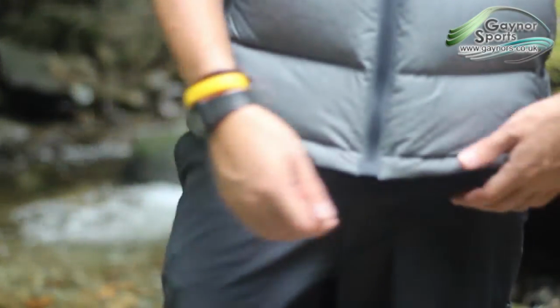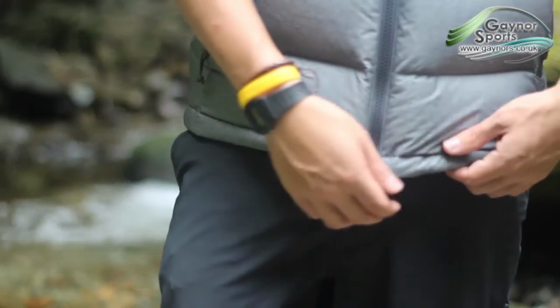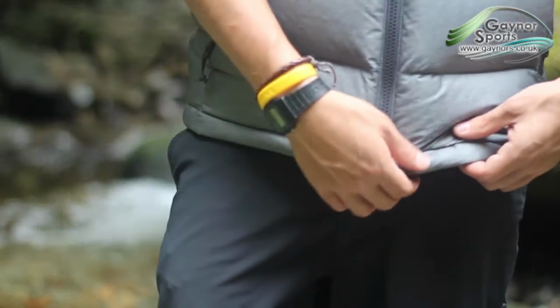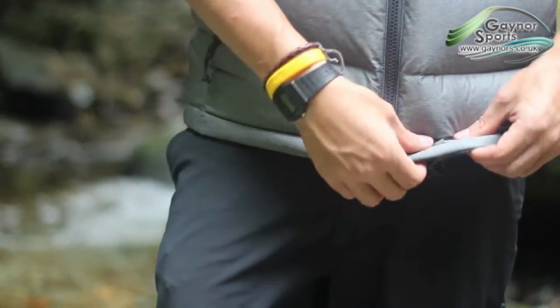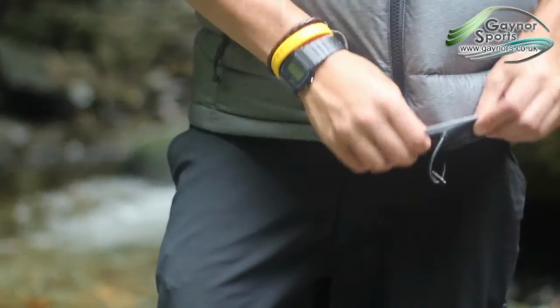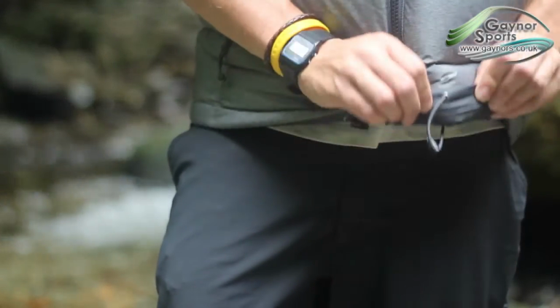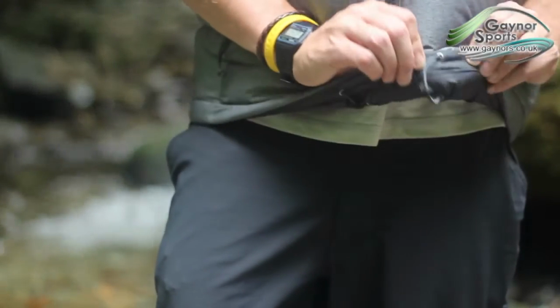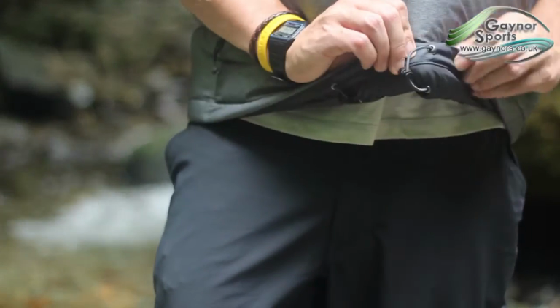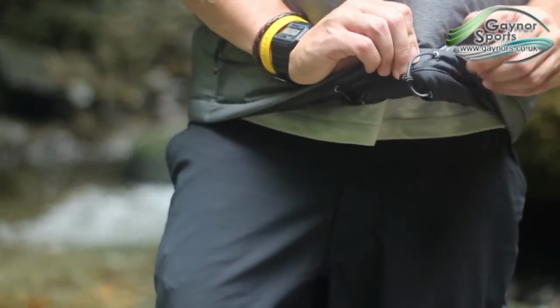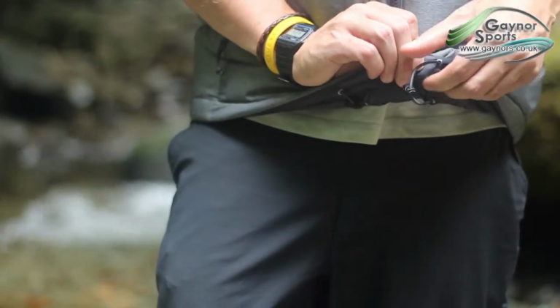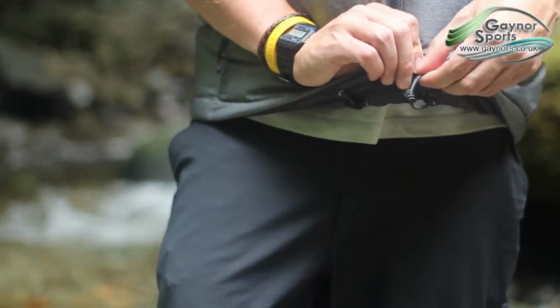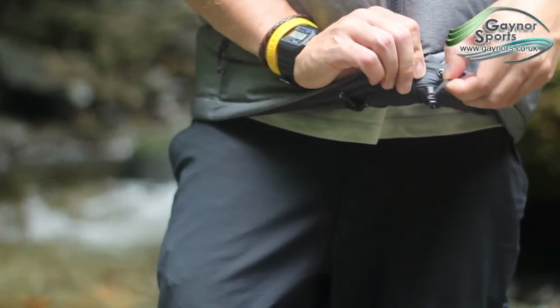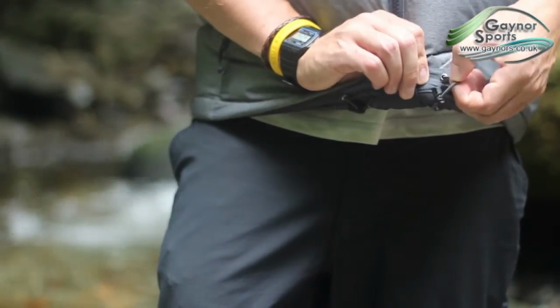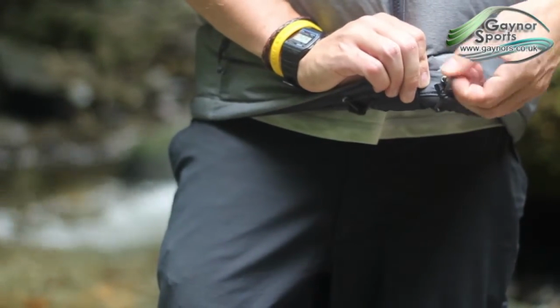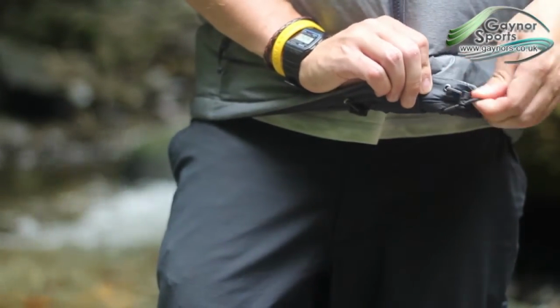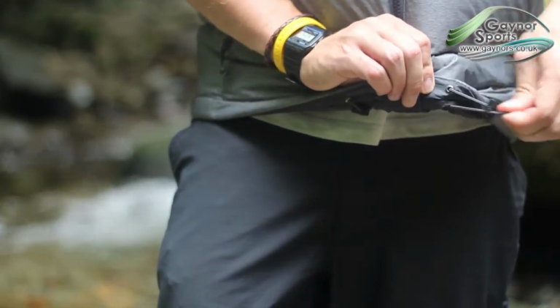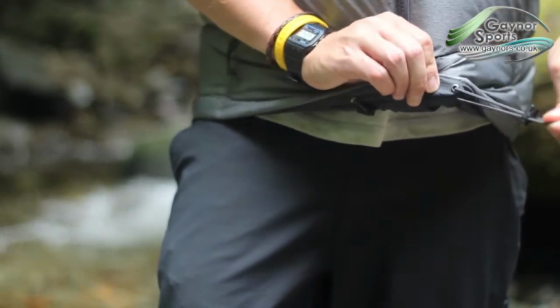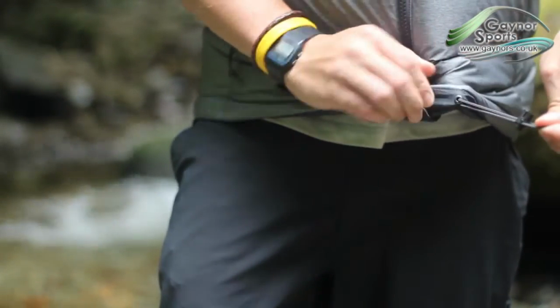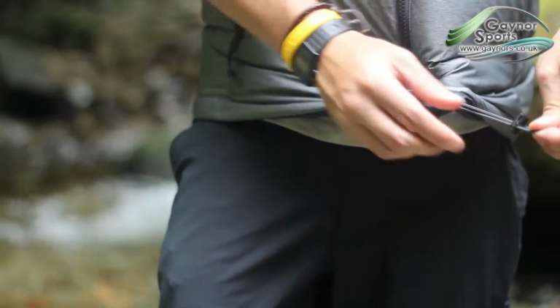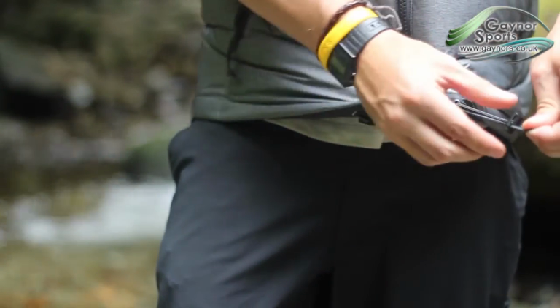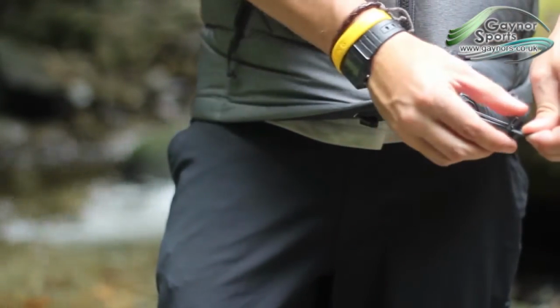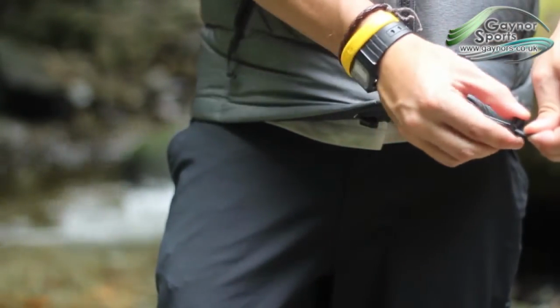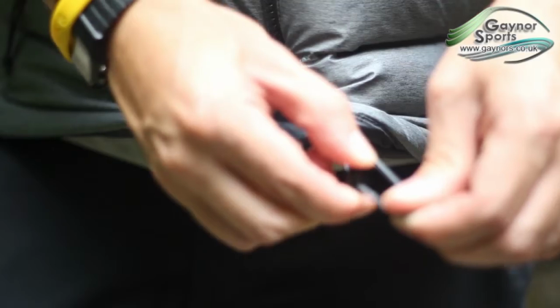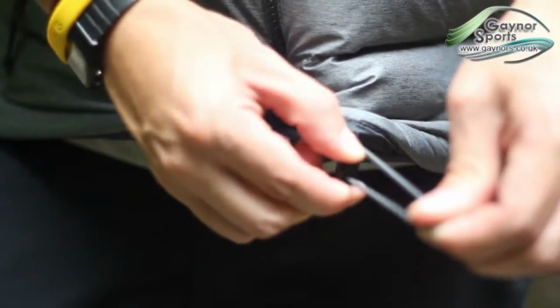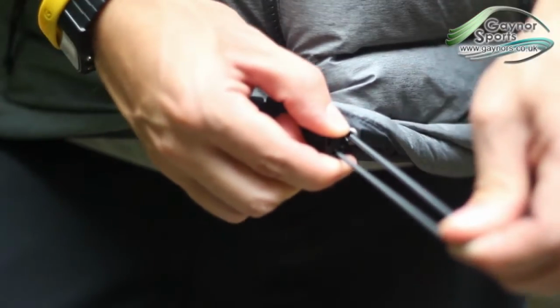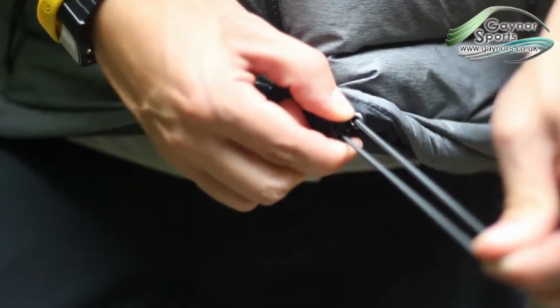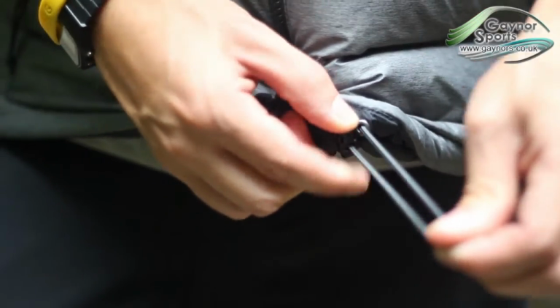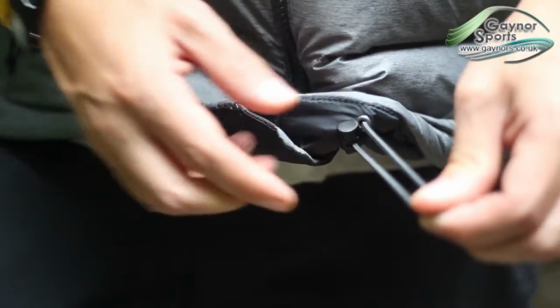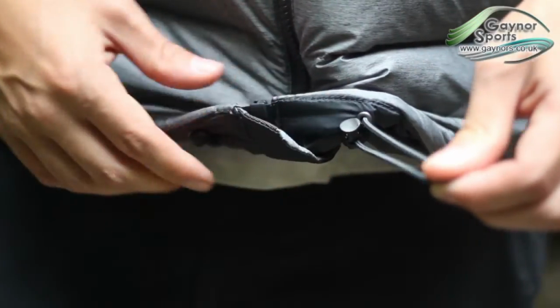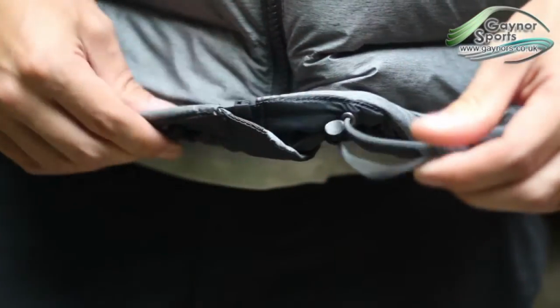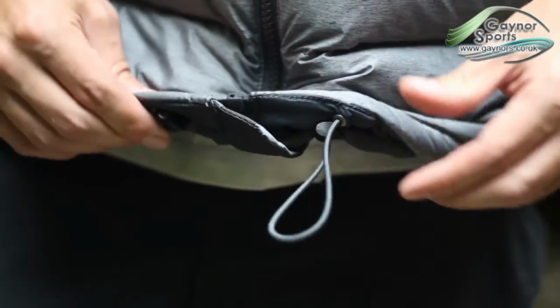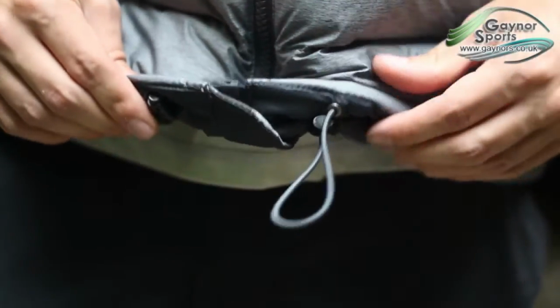It also features a draw cord around the hem, allowing you to pull the bottom of the jacket in tight to retain heat.